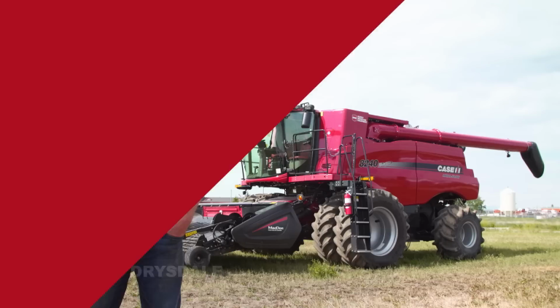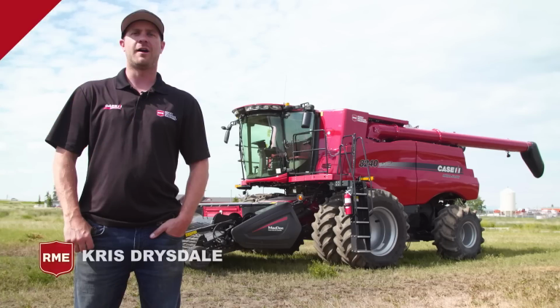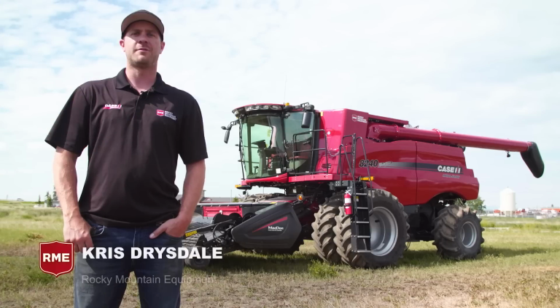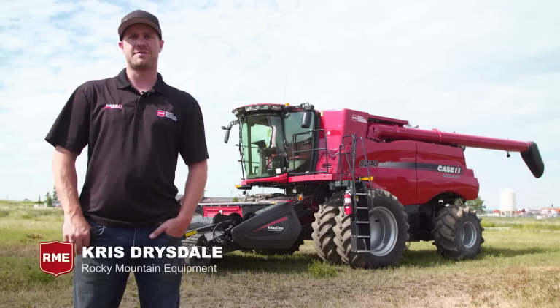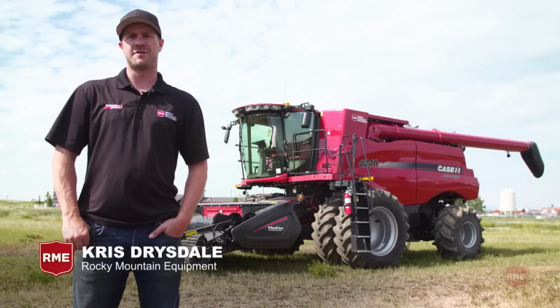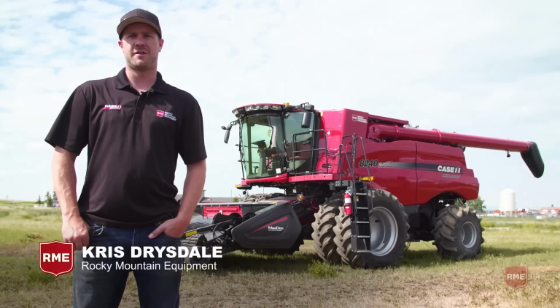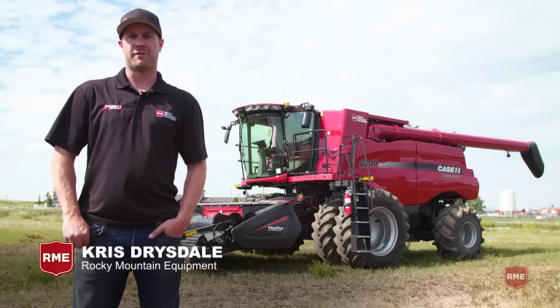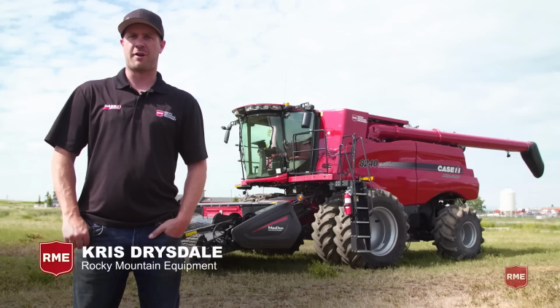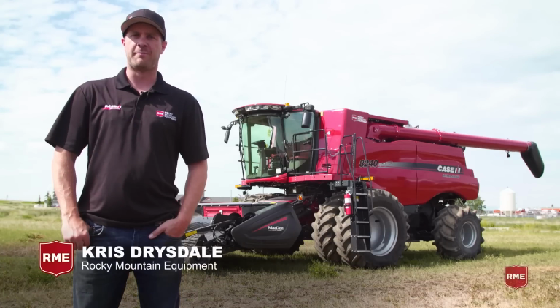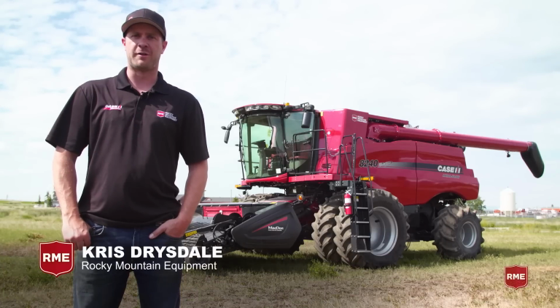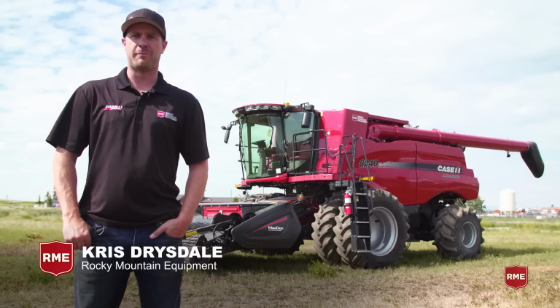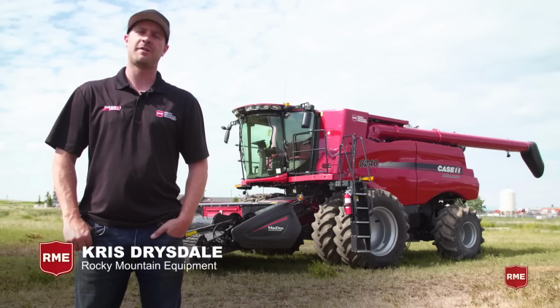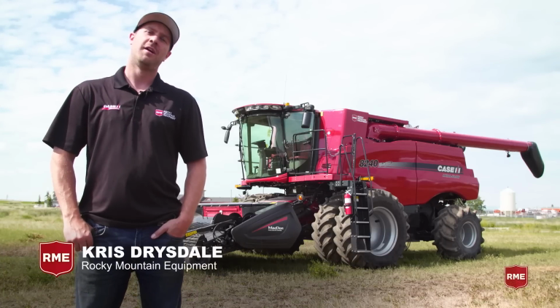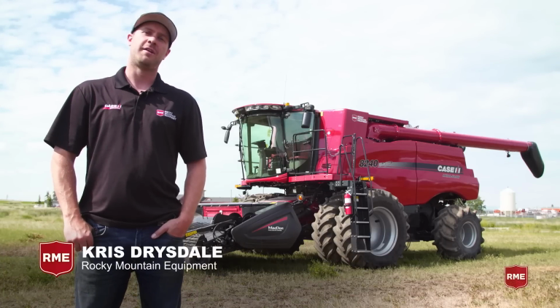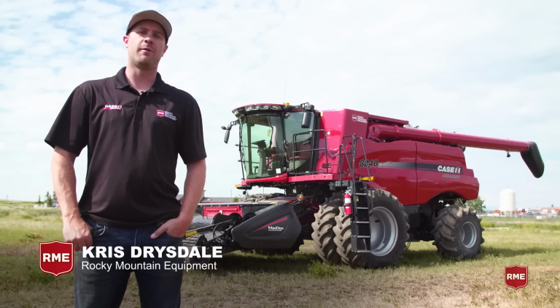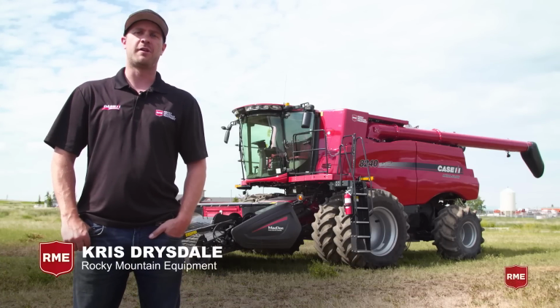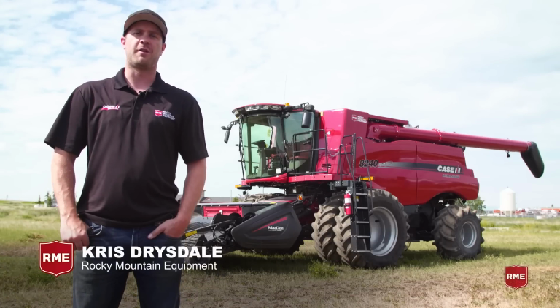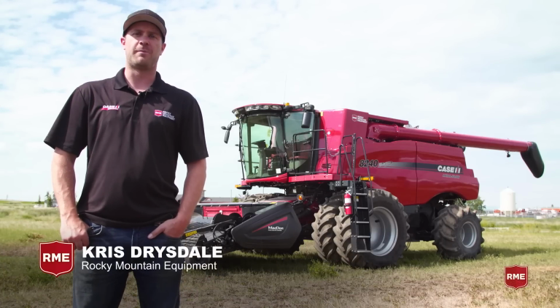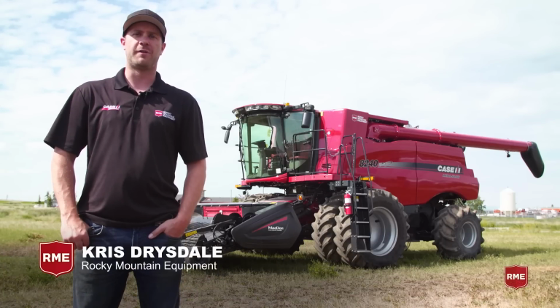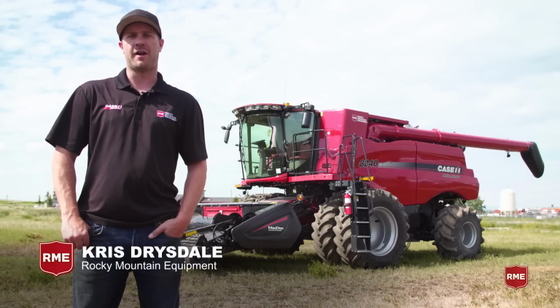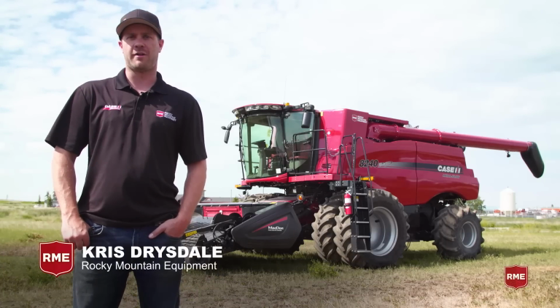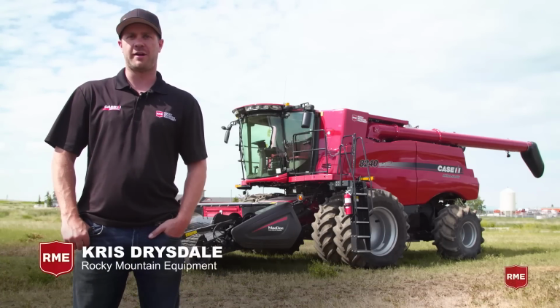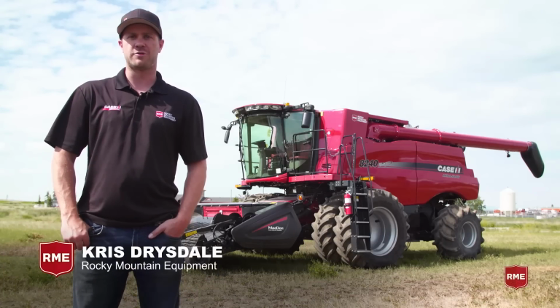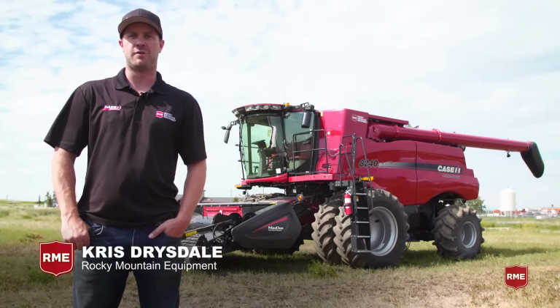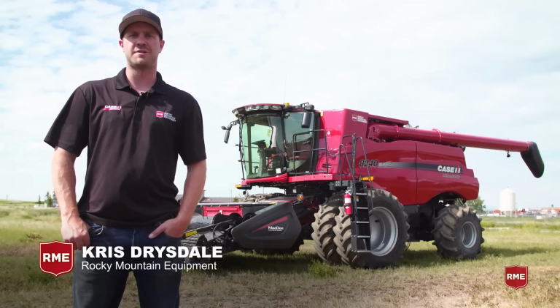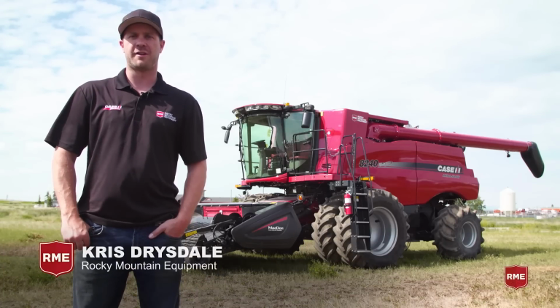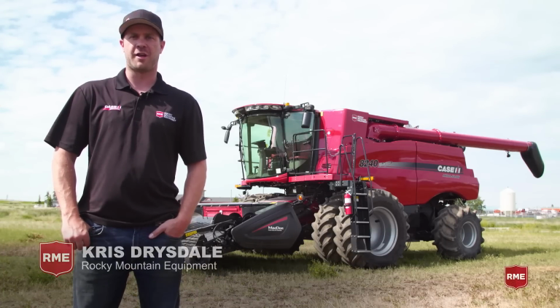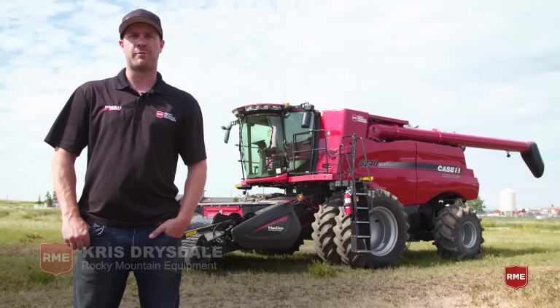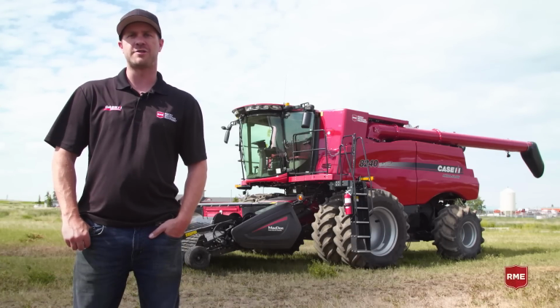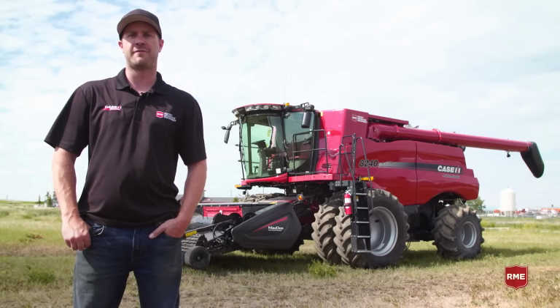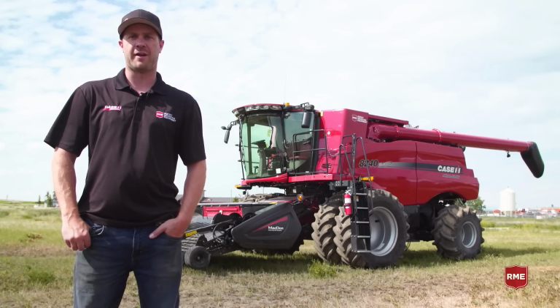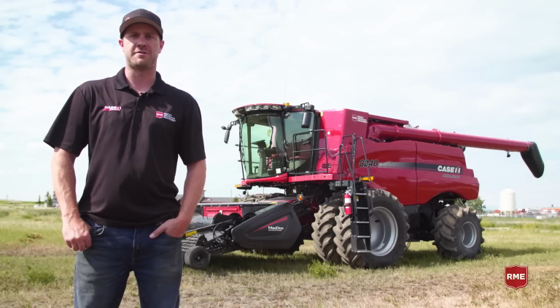Hi, I'm Chris Drysdale with Rocky Mountain Equipment. Today we're going to talk about the header height controls and the calibration of the headers.